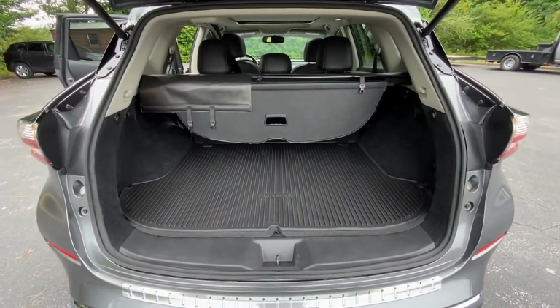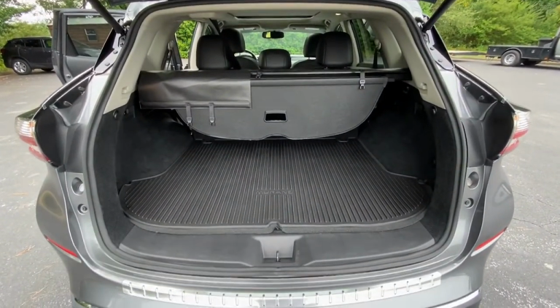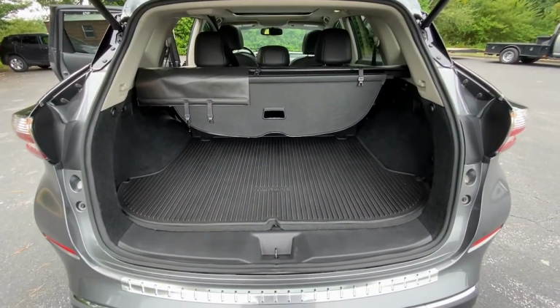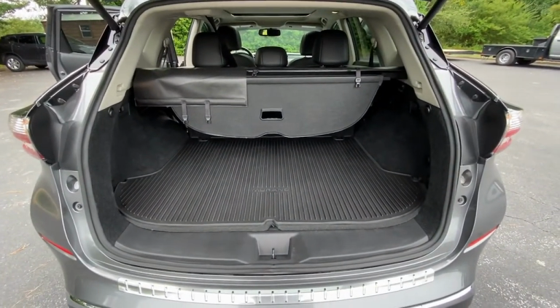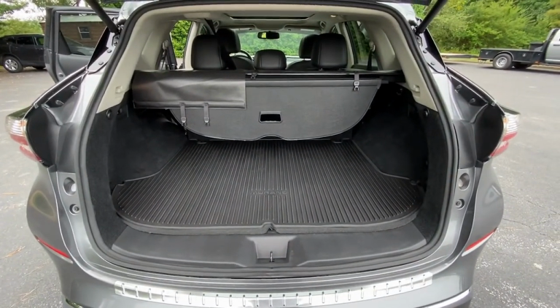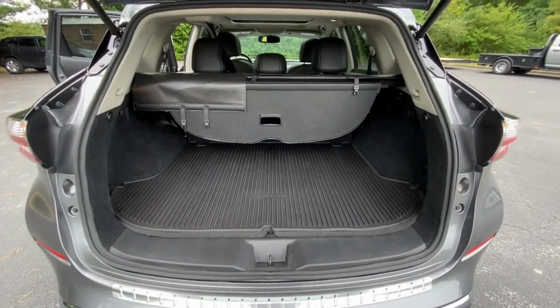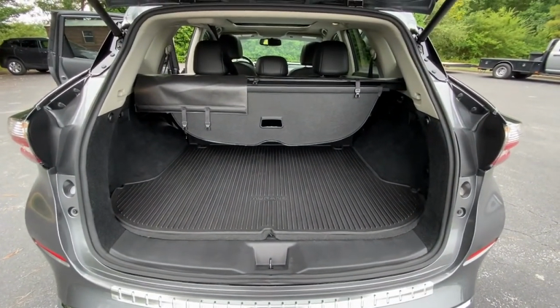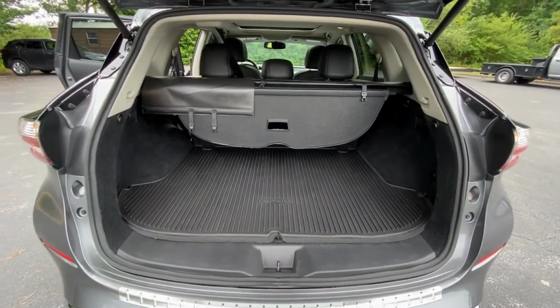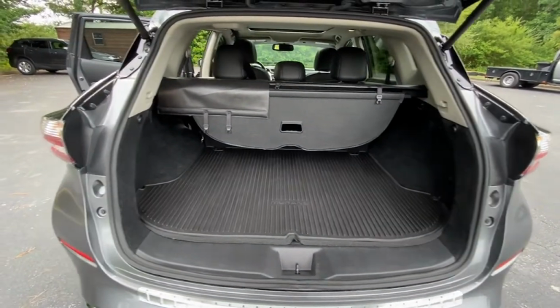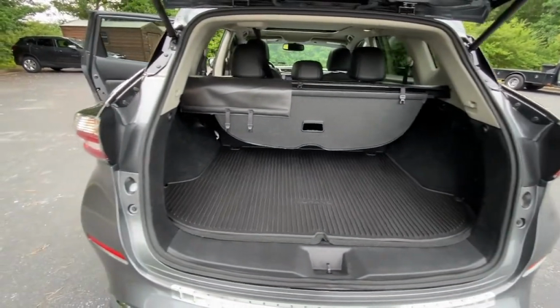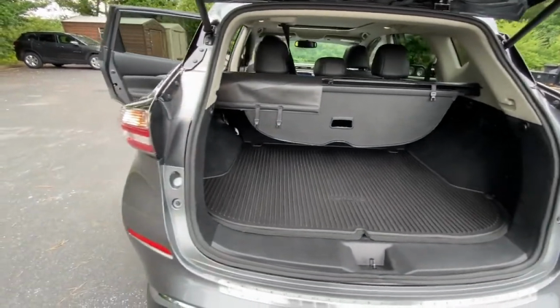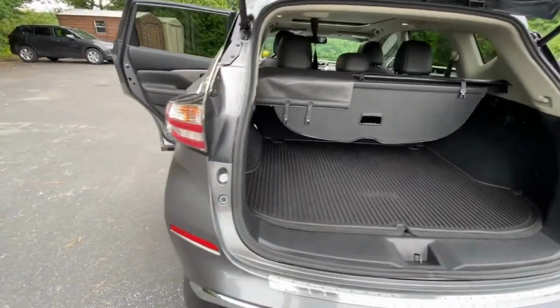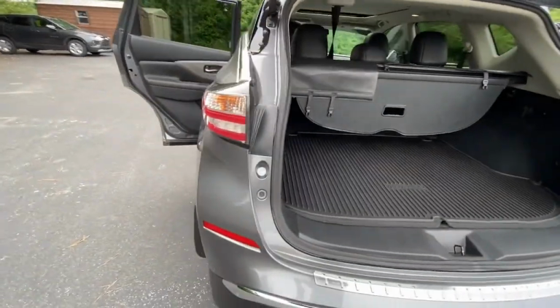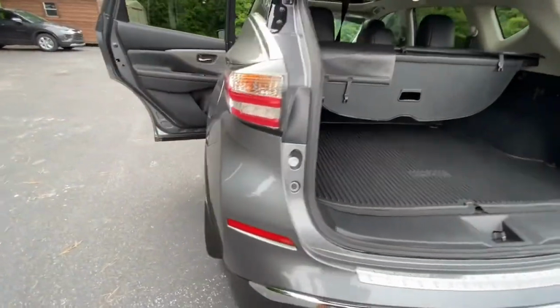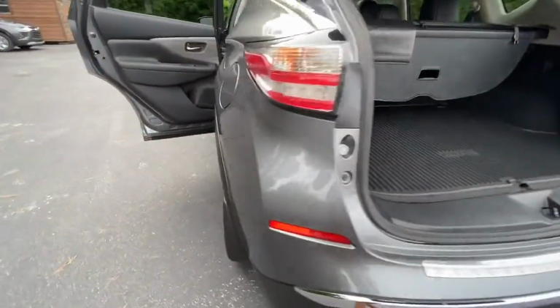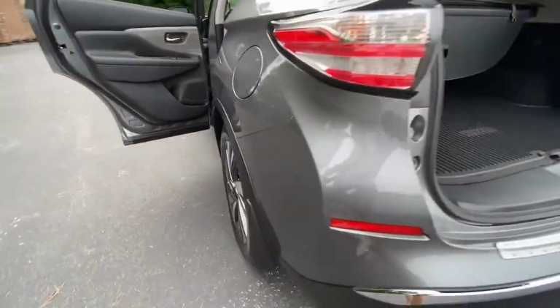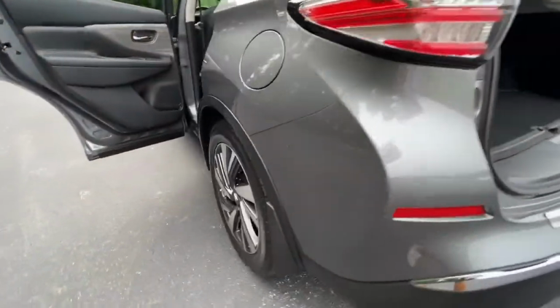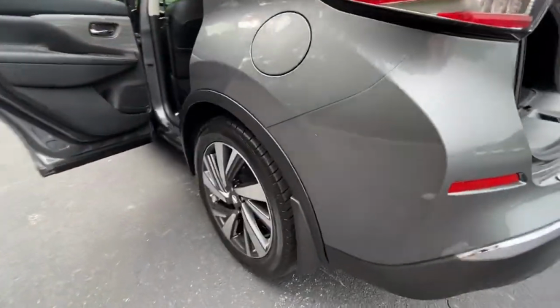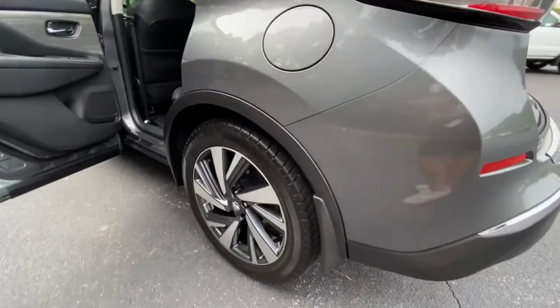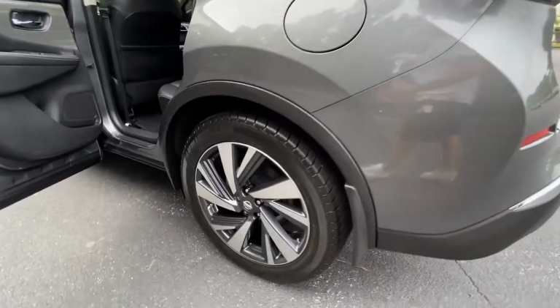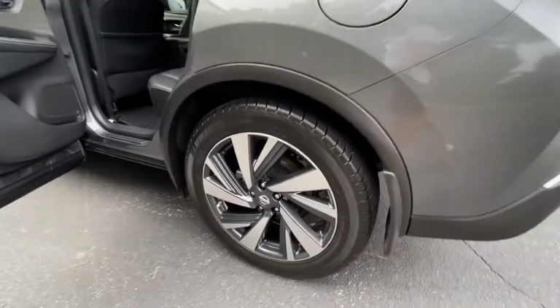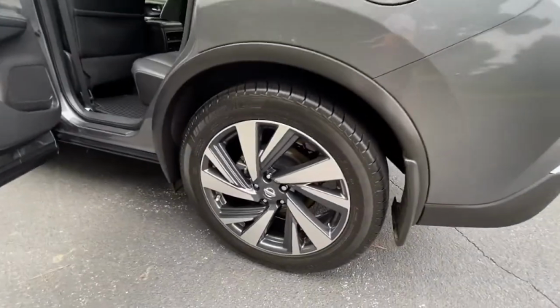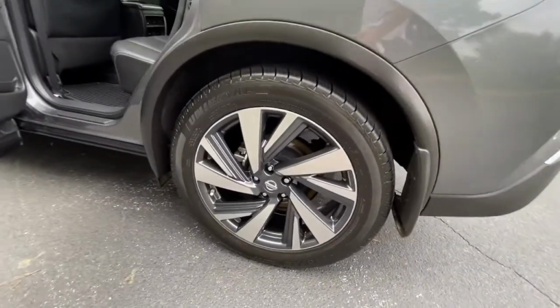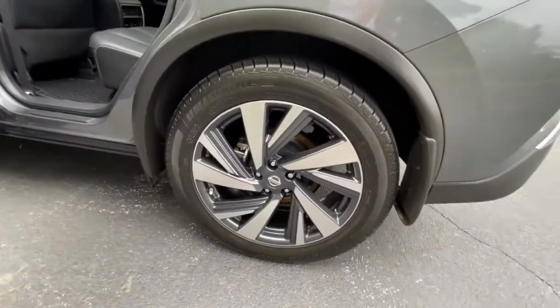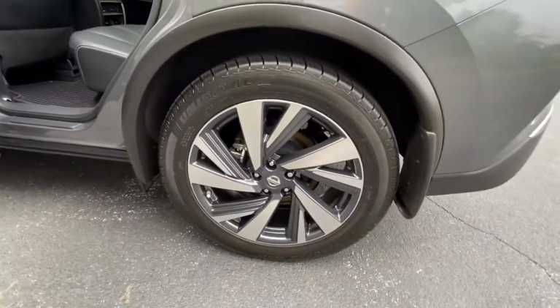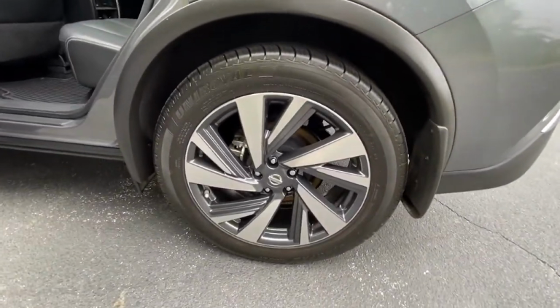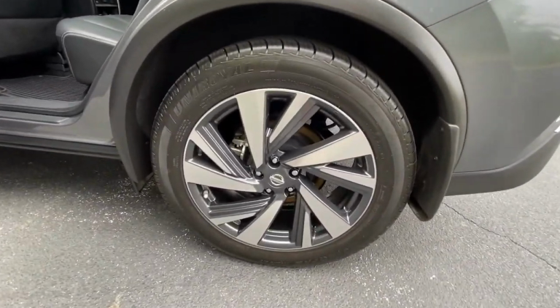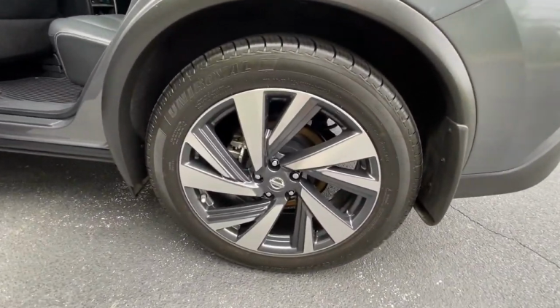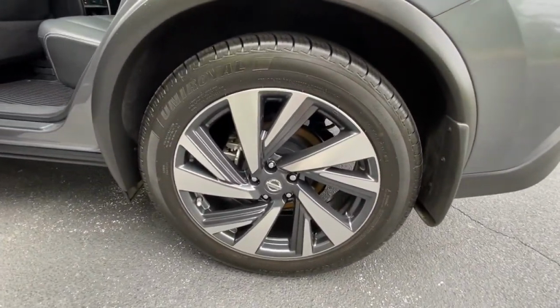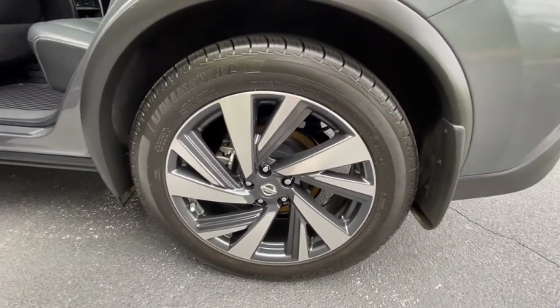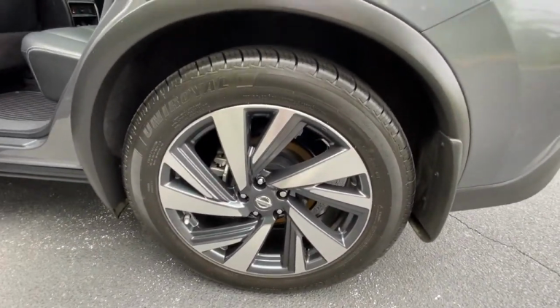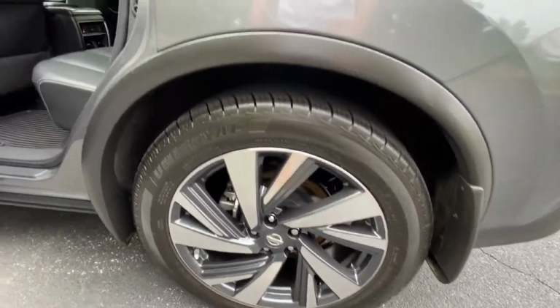Cooled front seat, power liftgate, premium sound system, satellite radio, and power passenger seat.